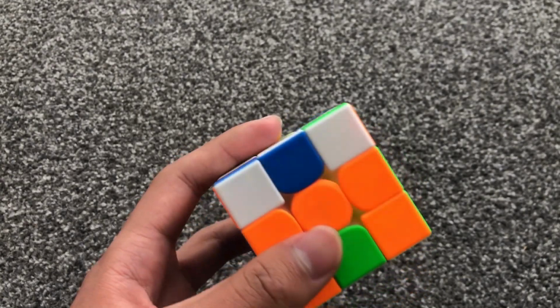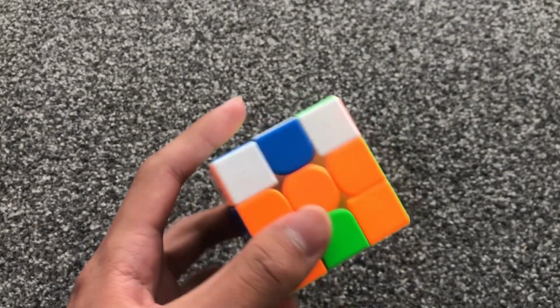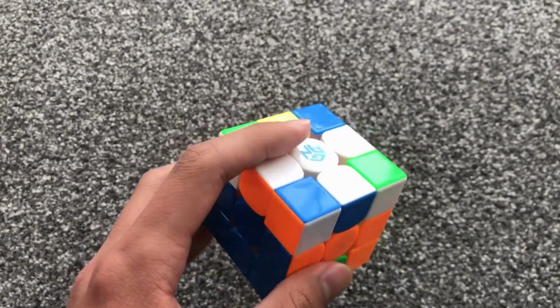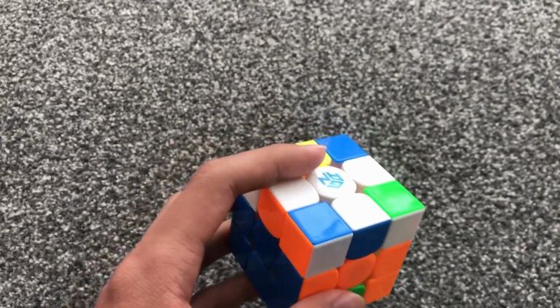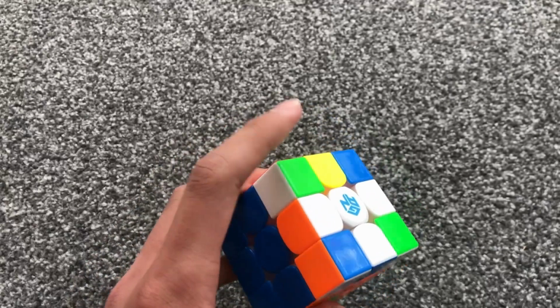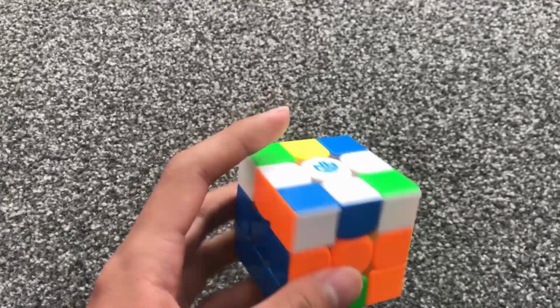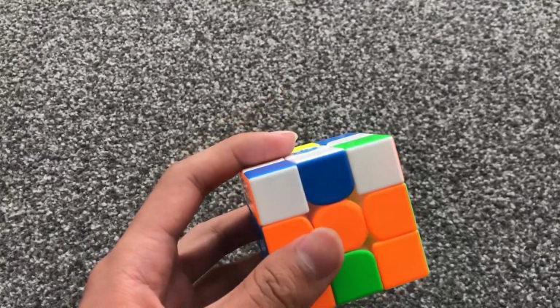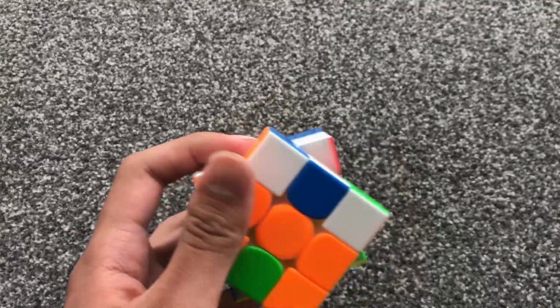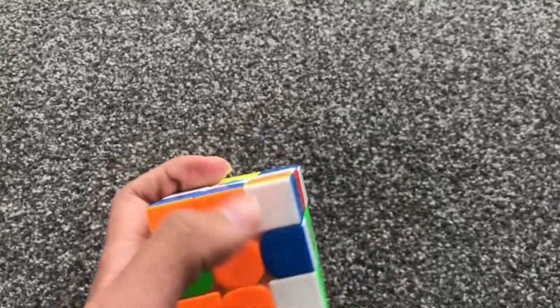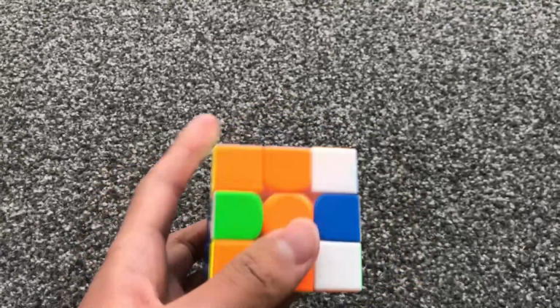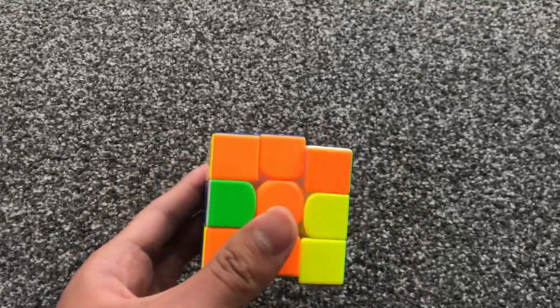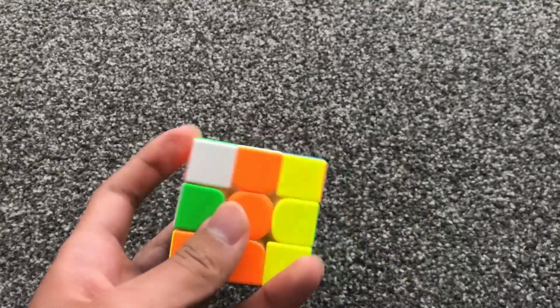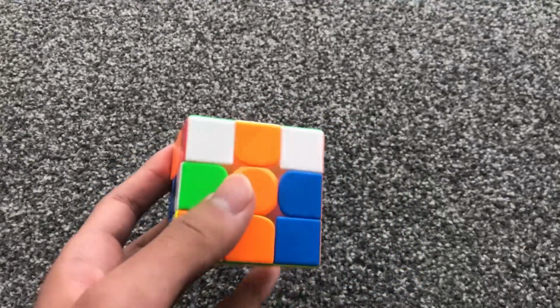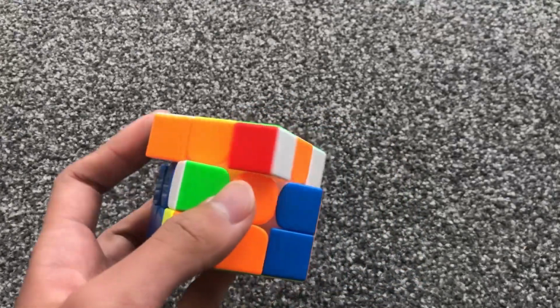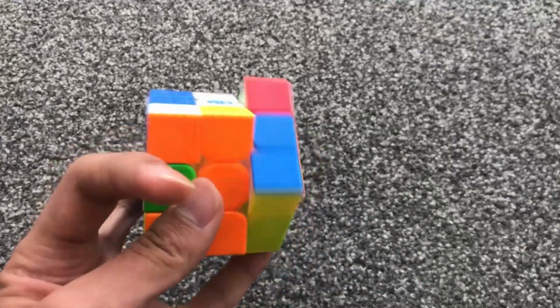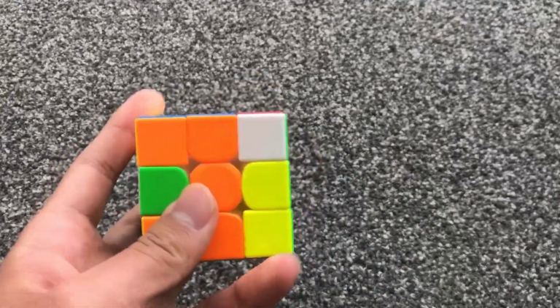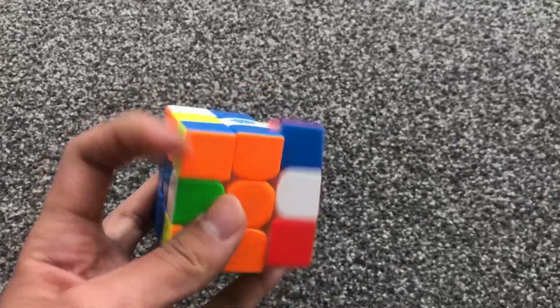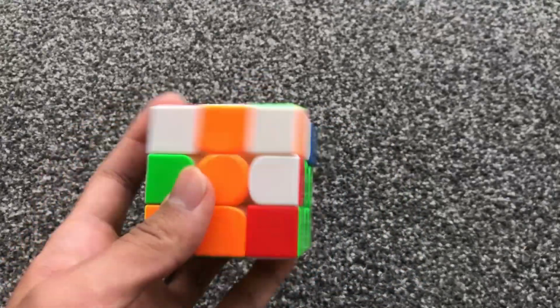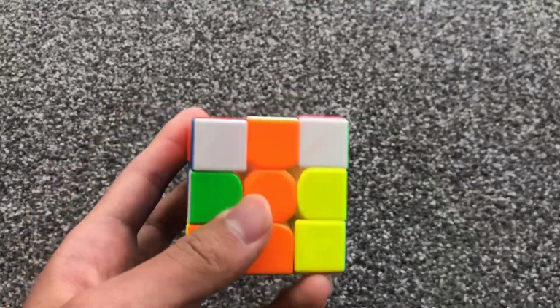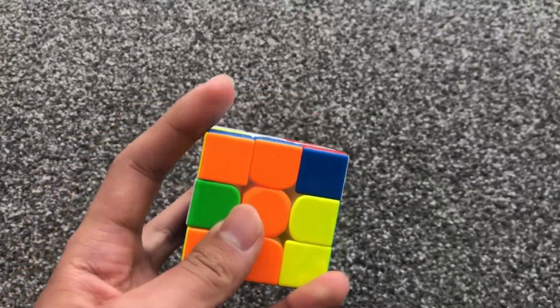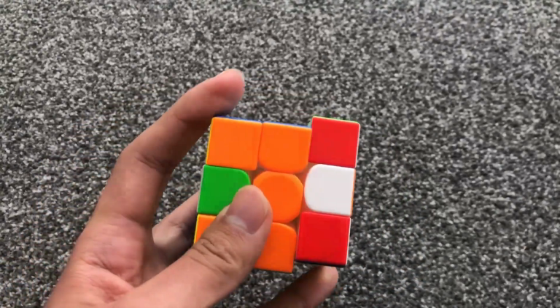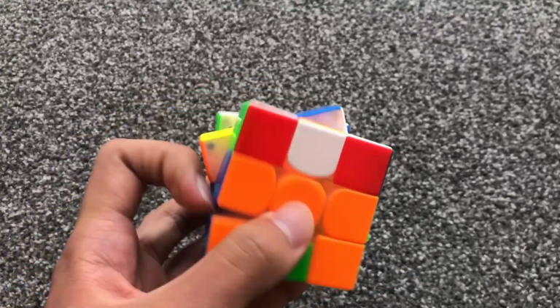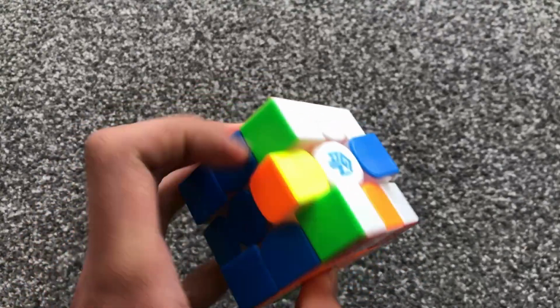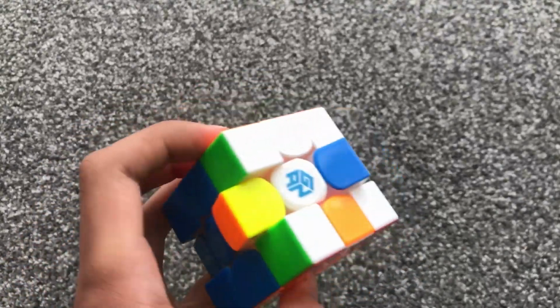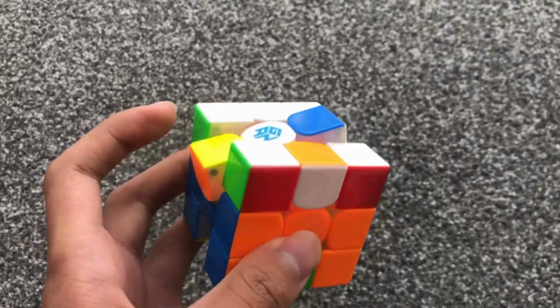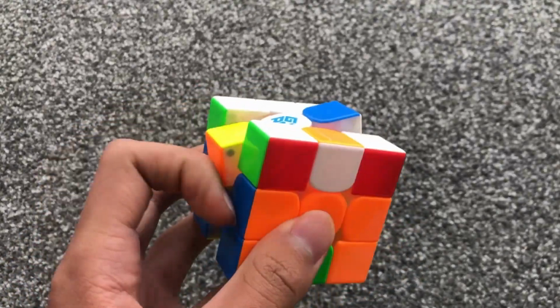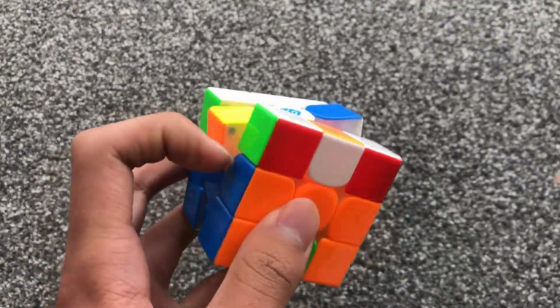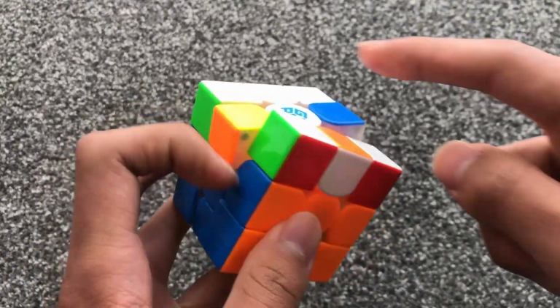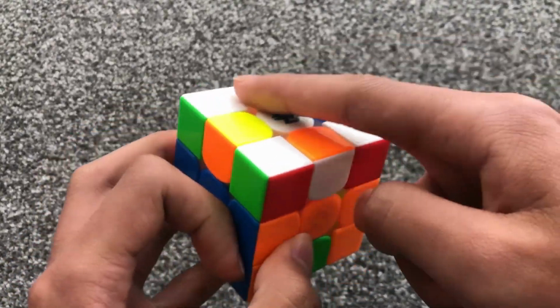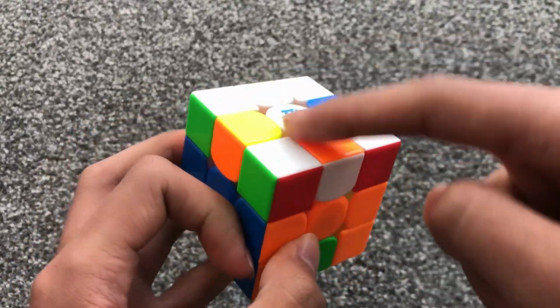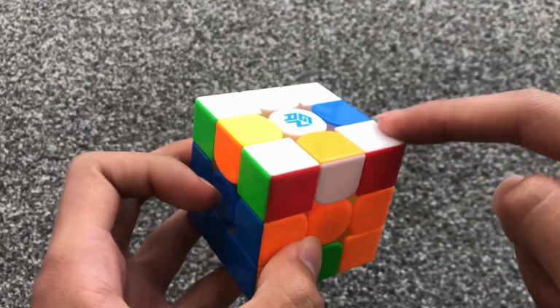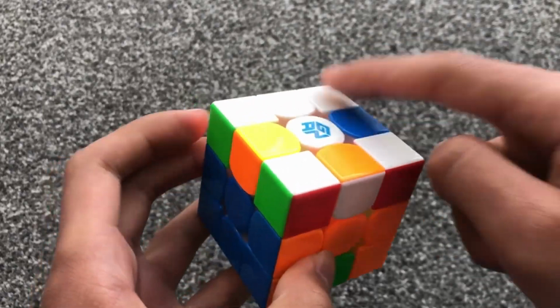For example, this one goes like this, and all the corners are solved.